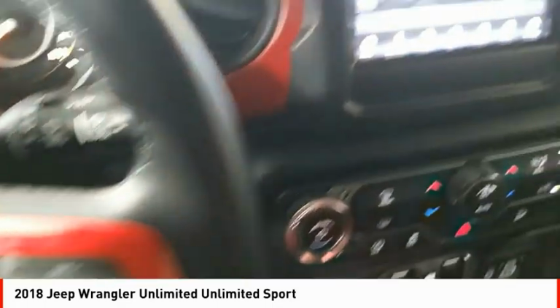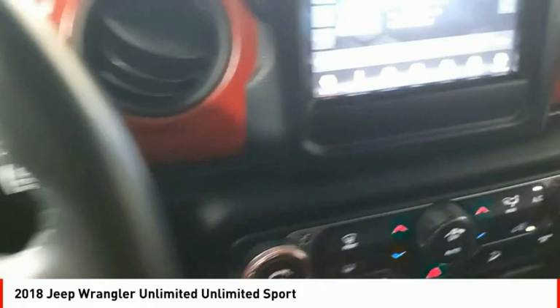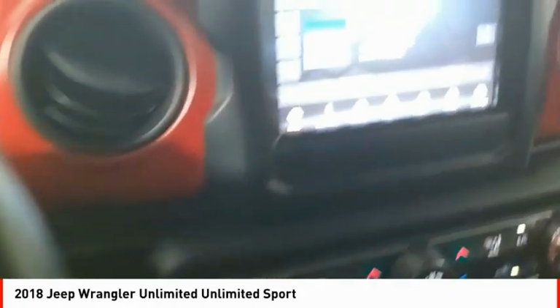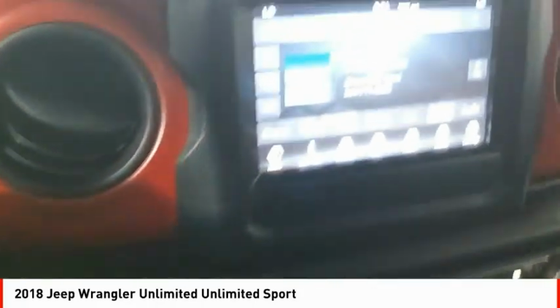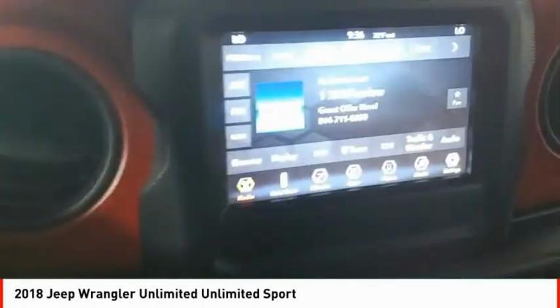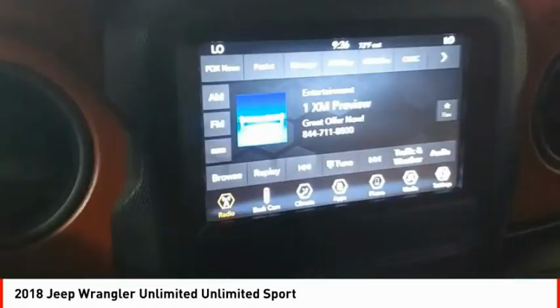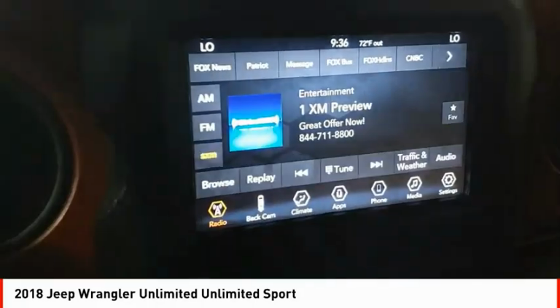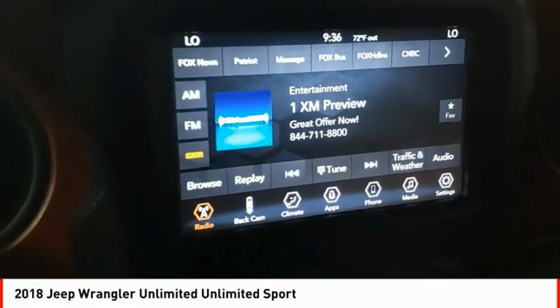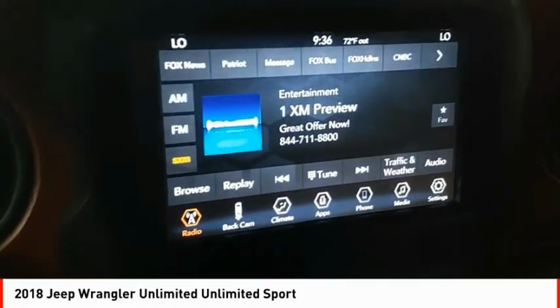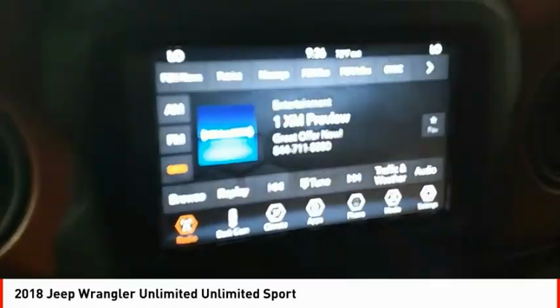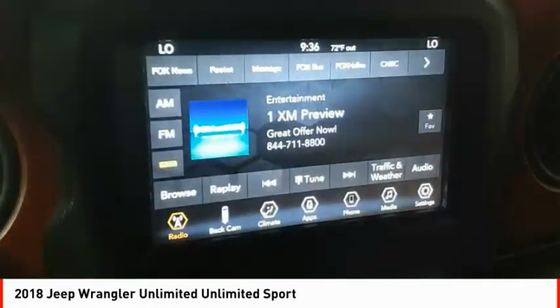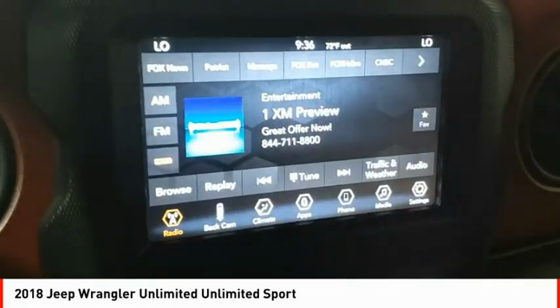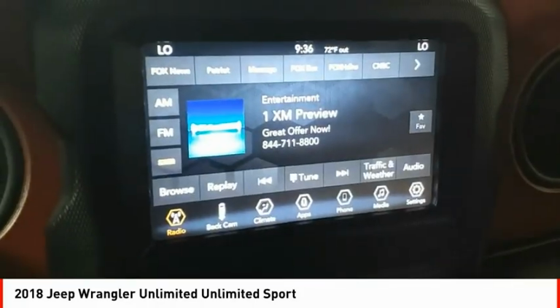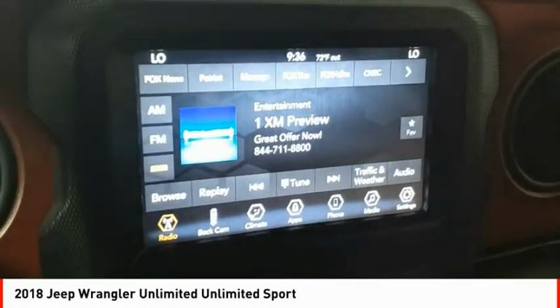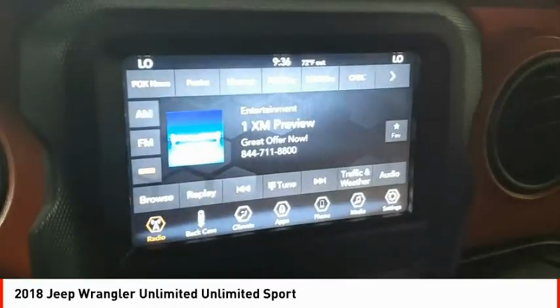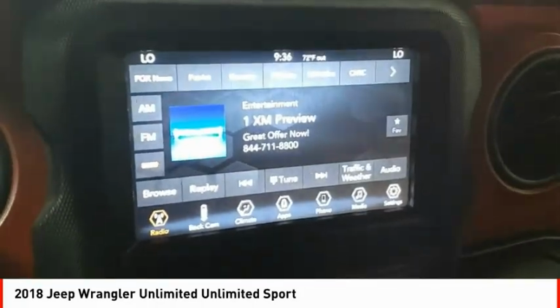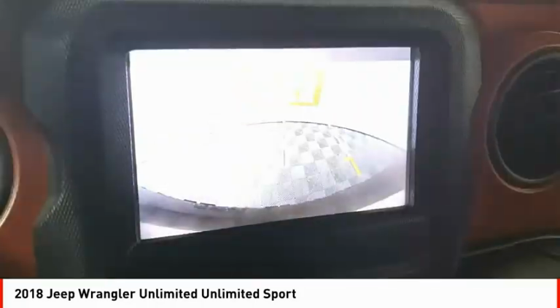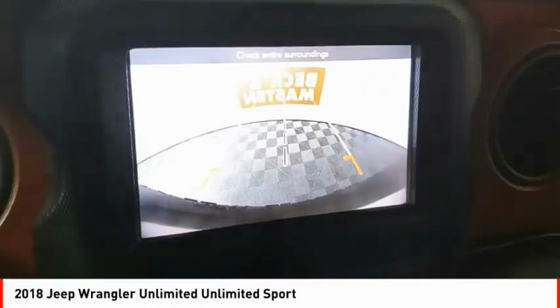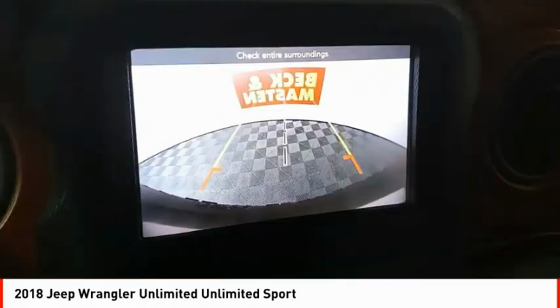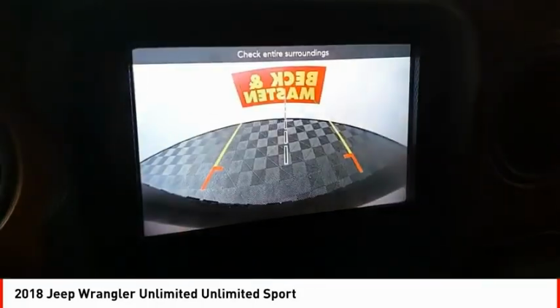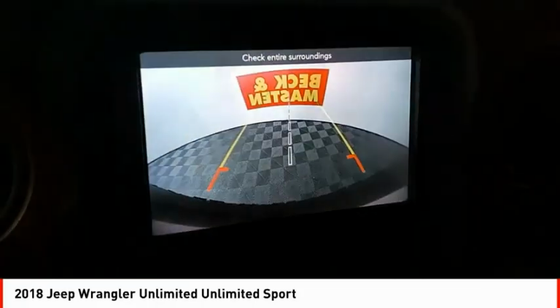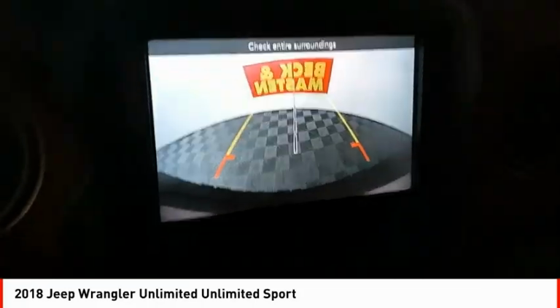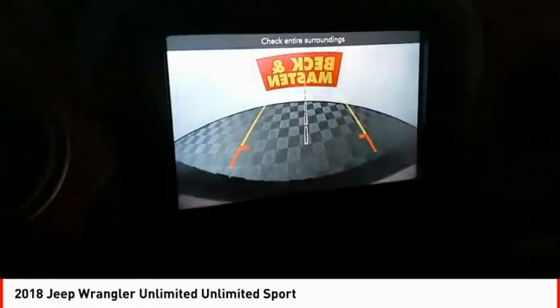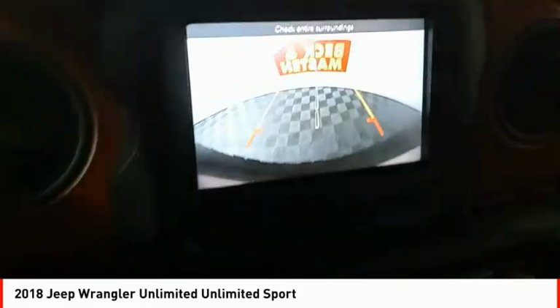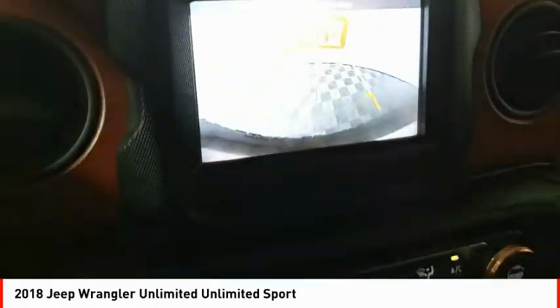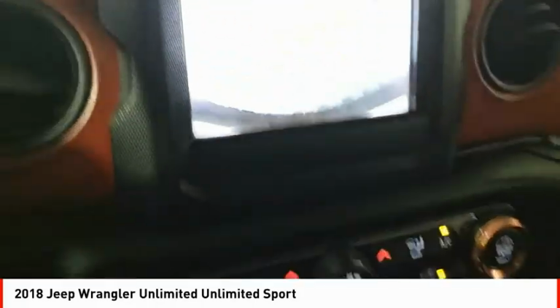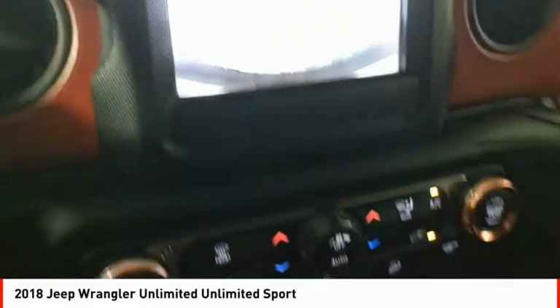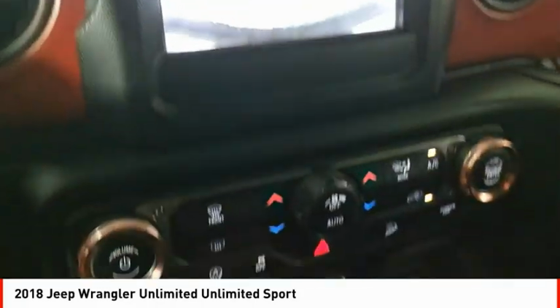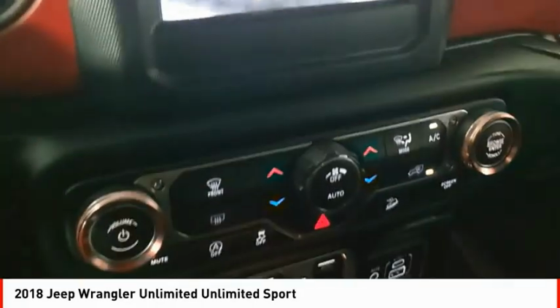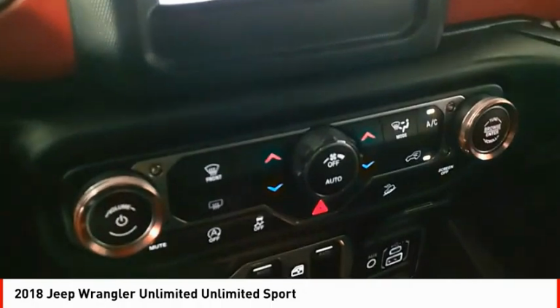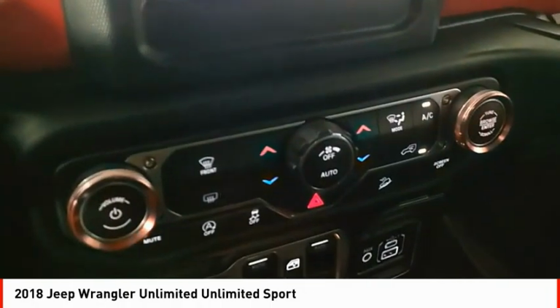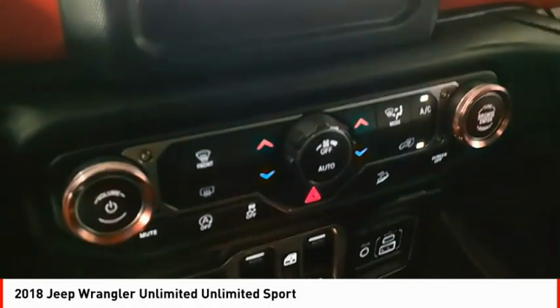Fog lights, power brakes, braking assist, cruise control, cargo area 12-volt power outlet.